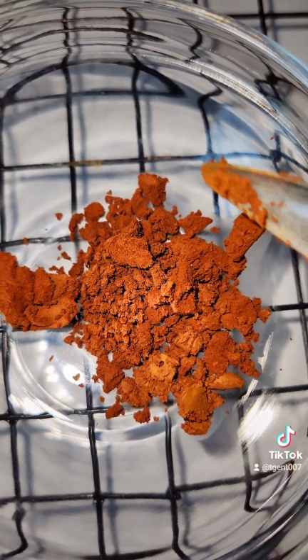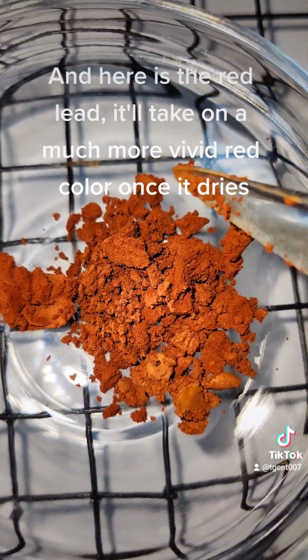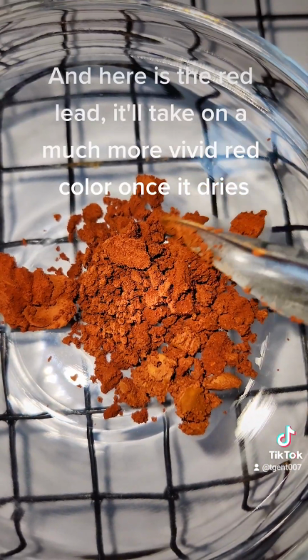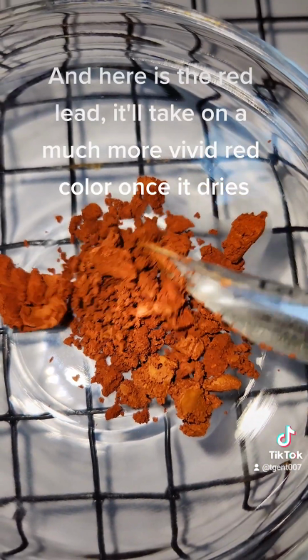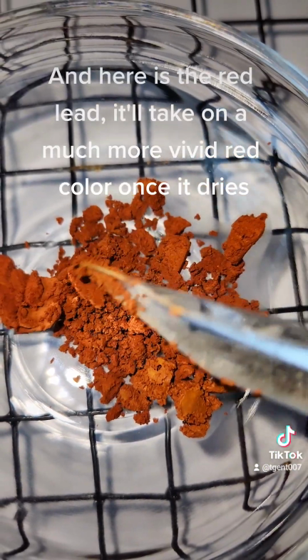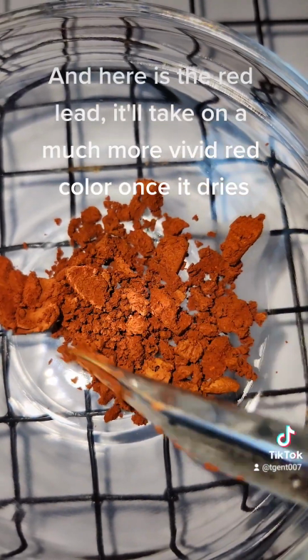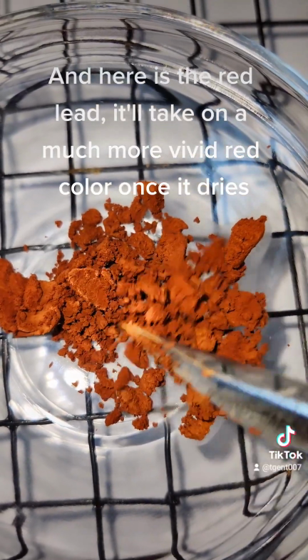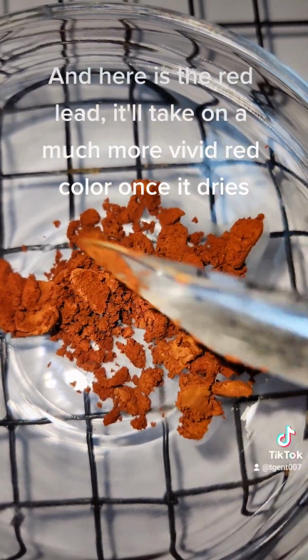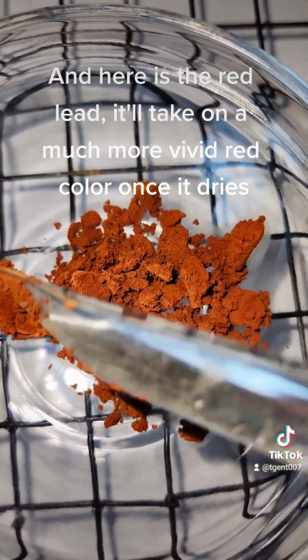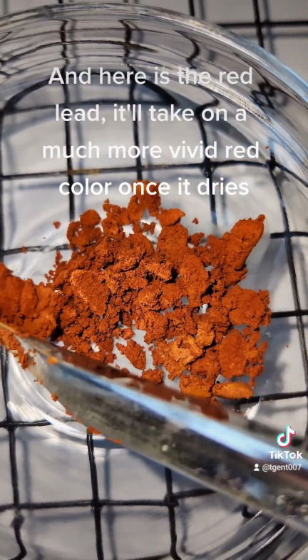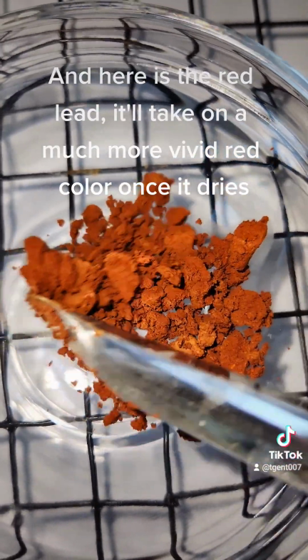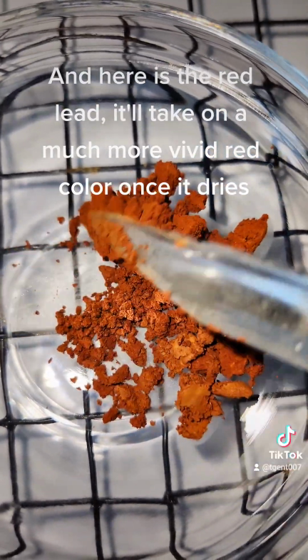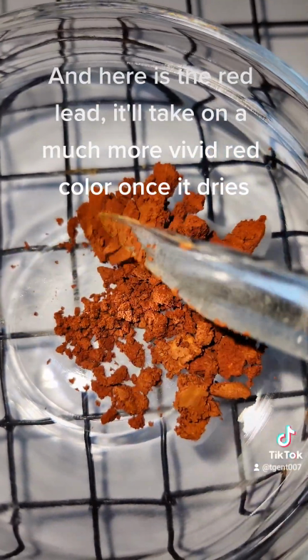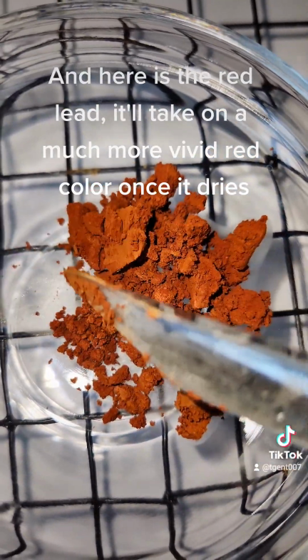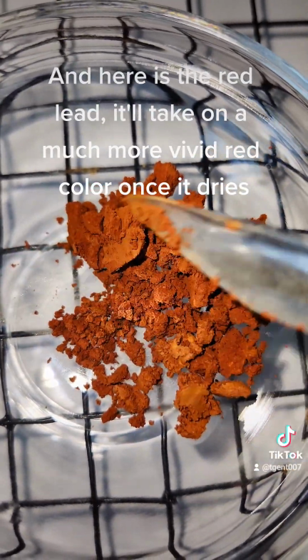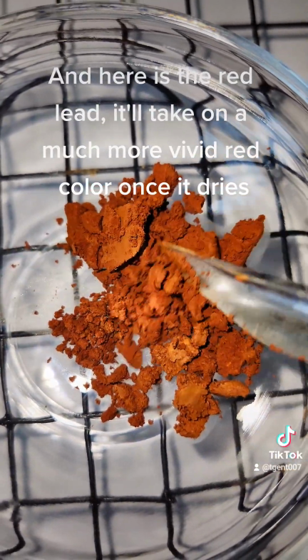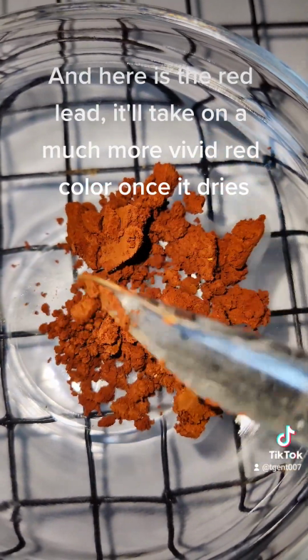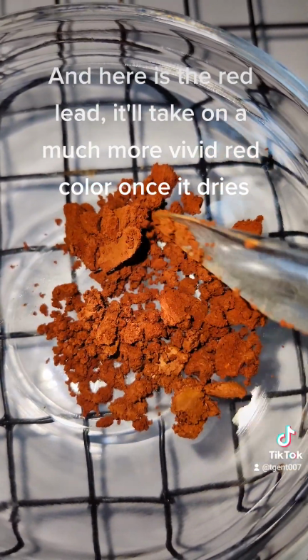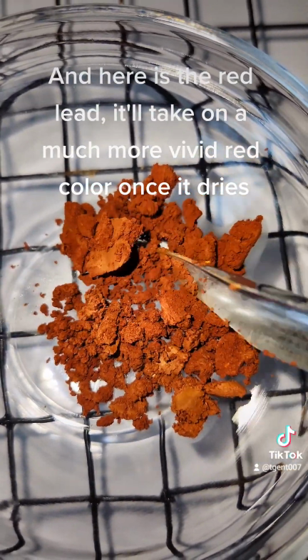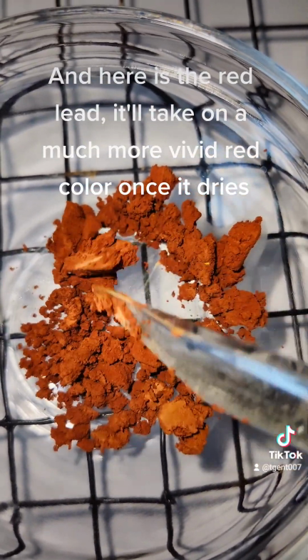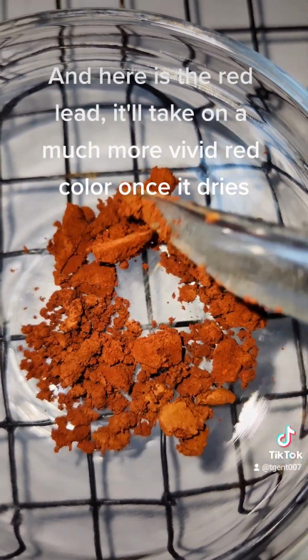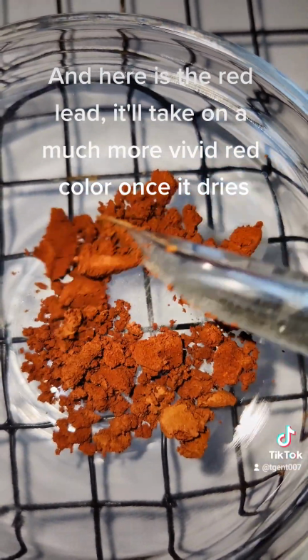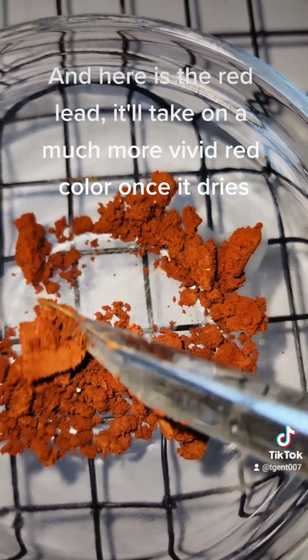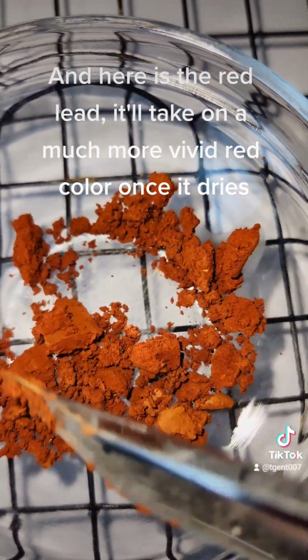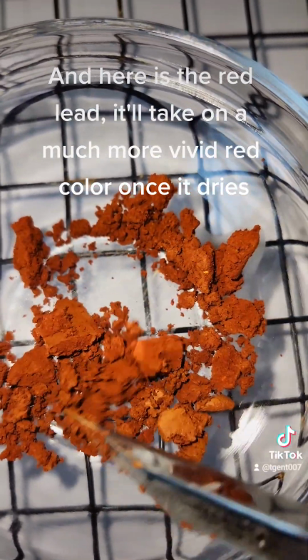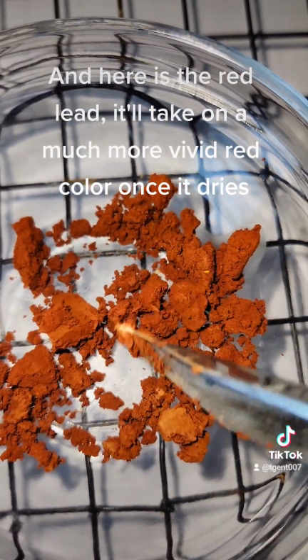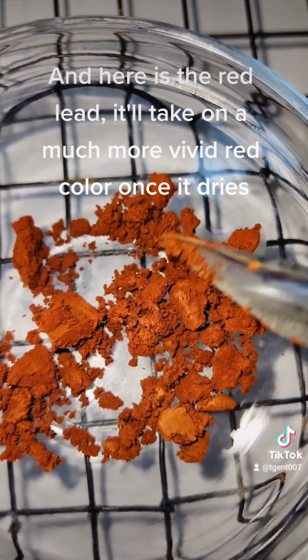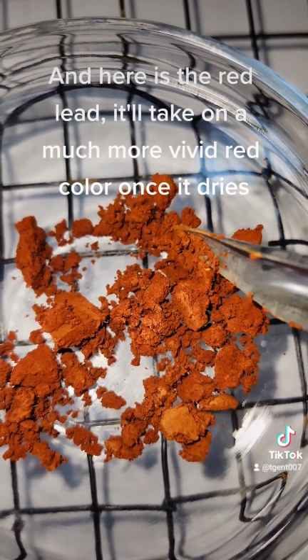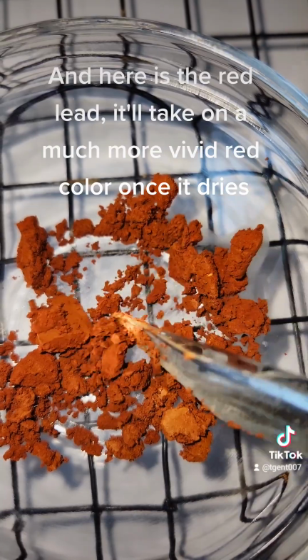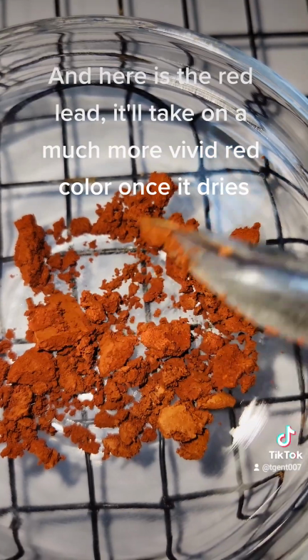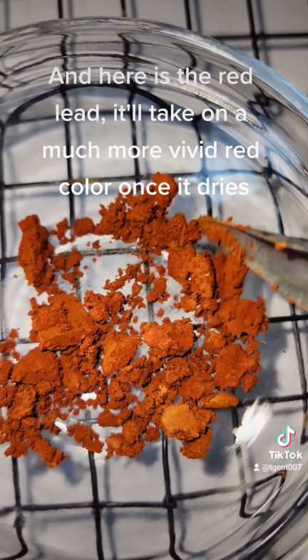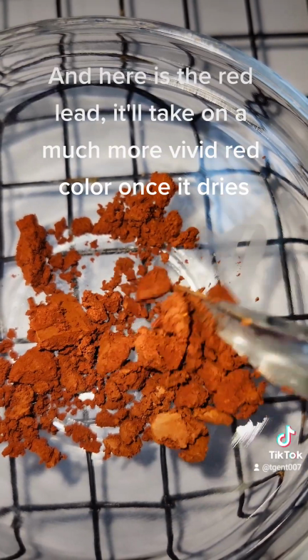And here is the red lead. It'll take on a much more vivid red color once it dries.